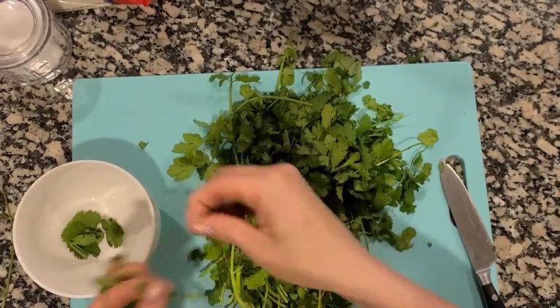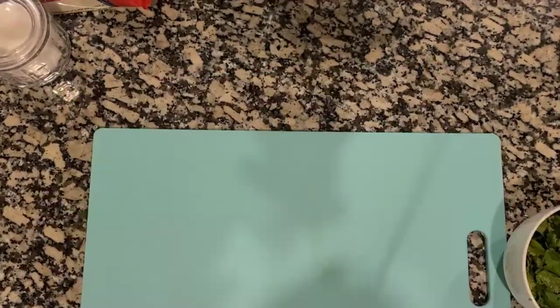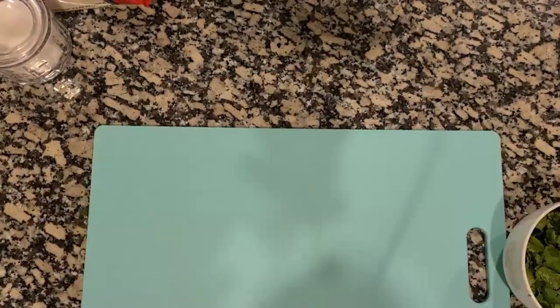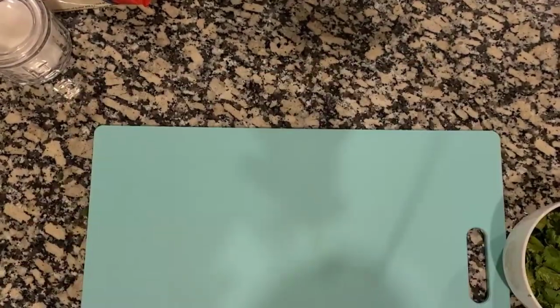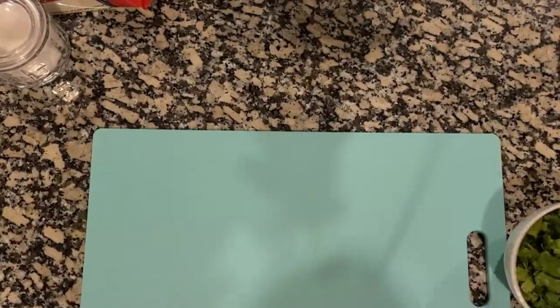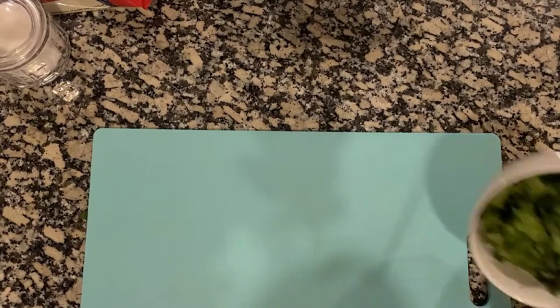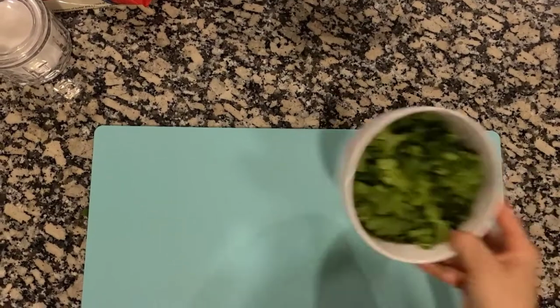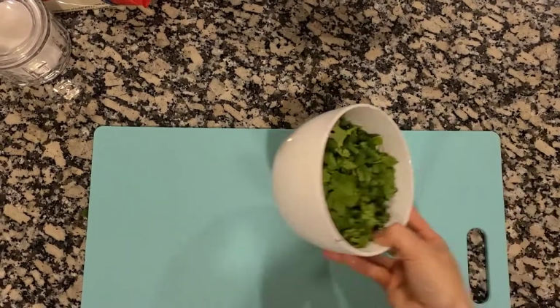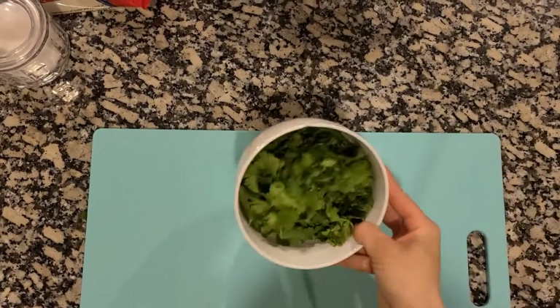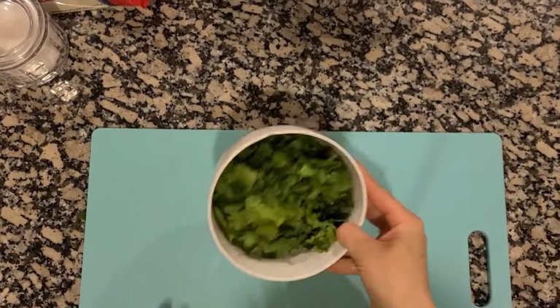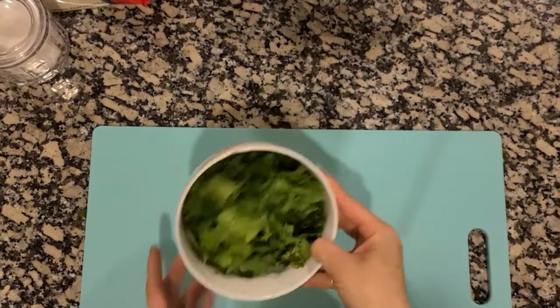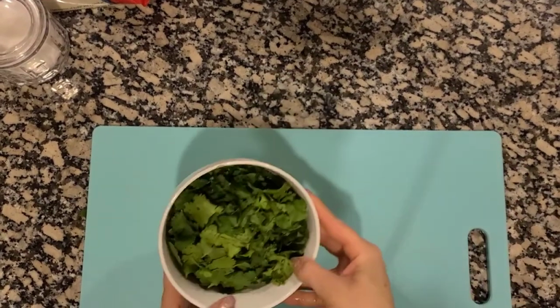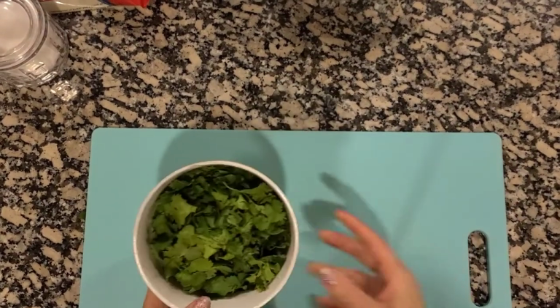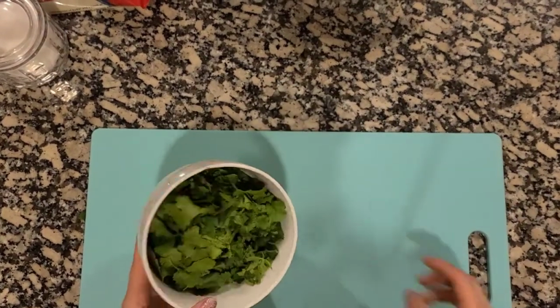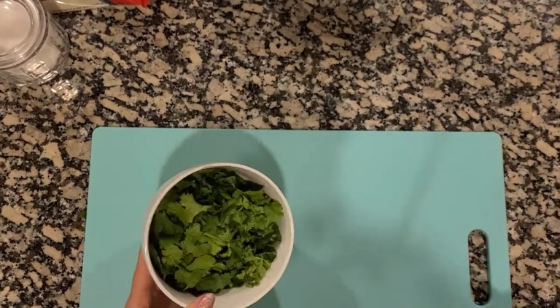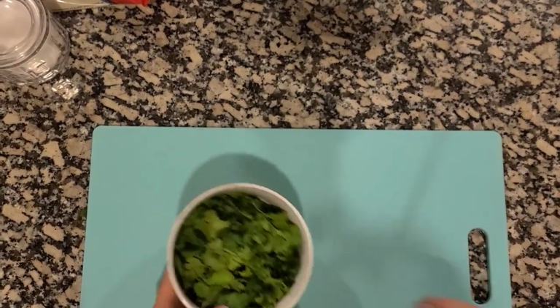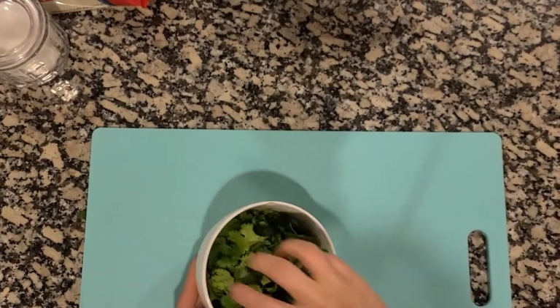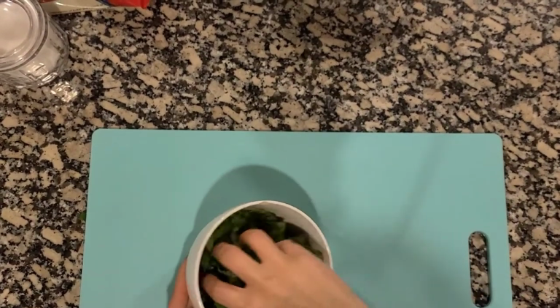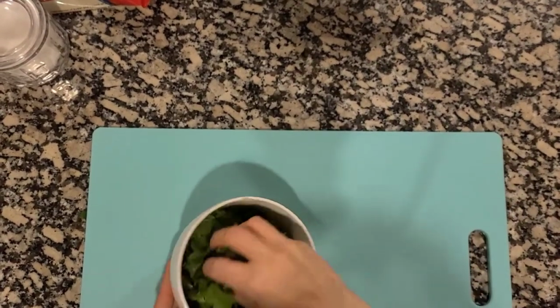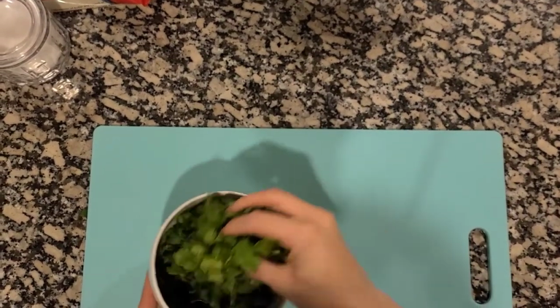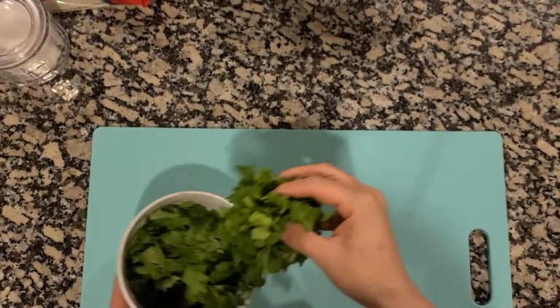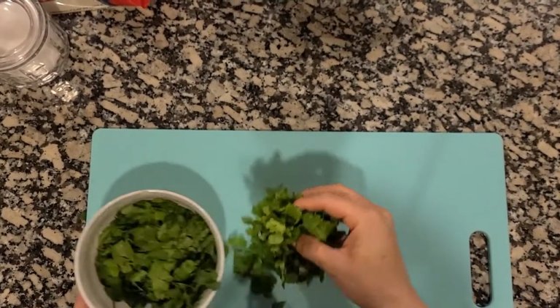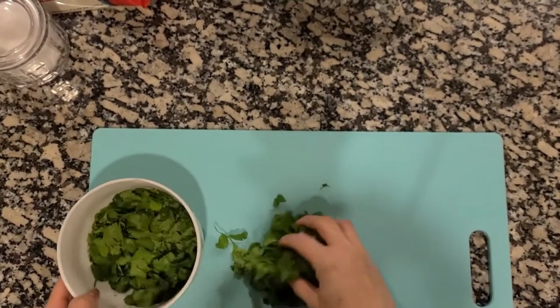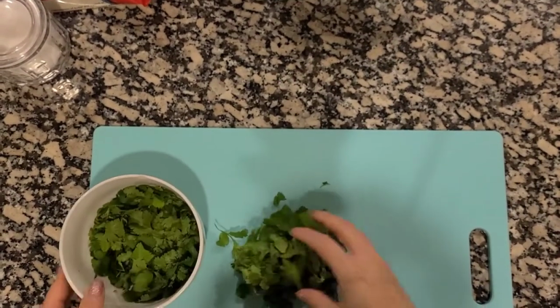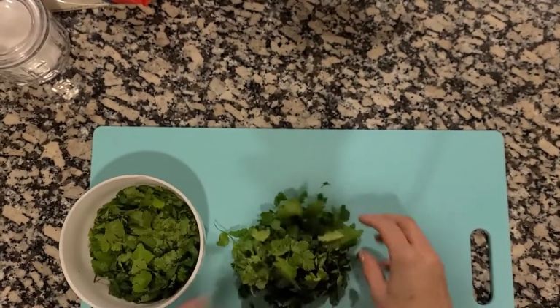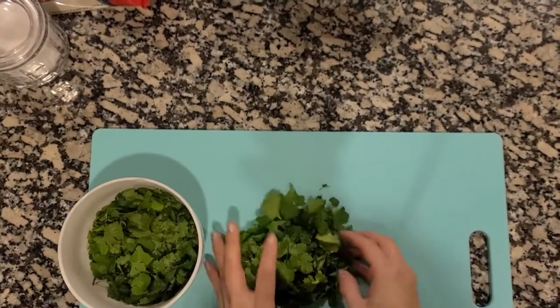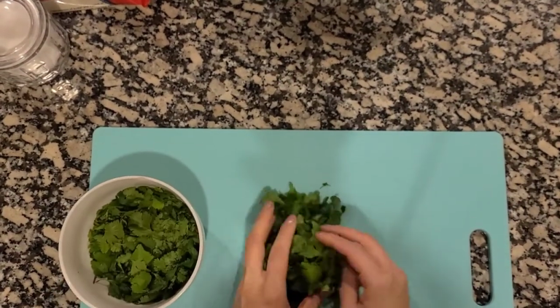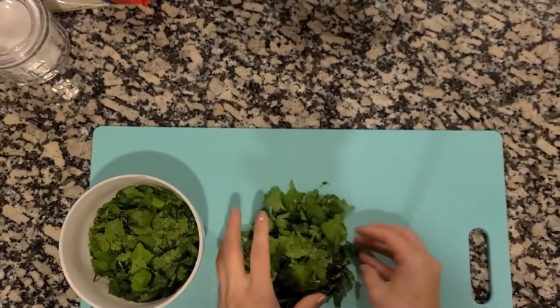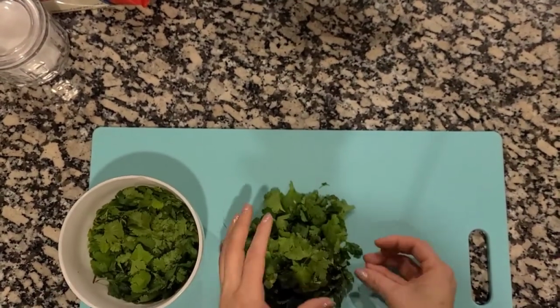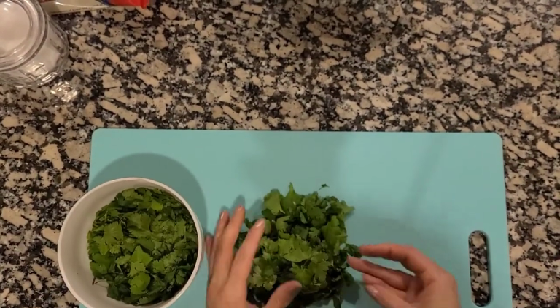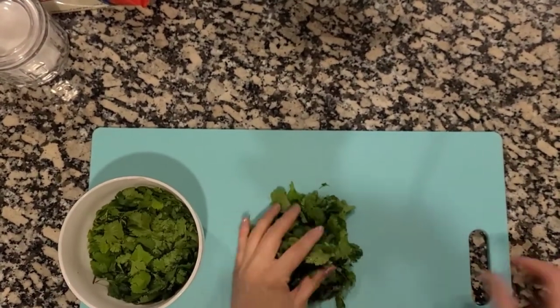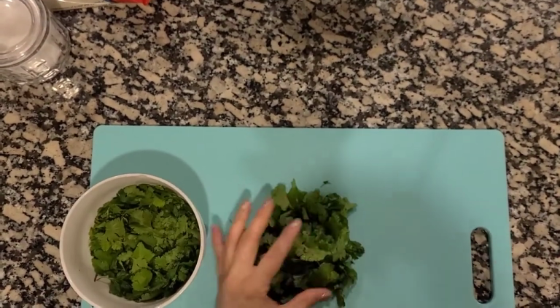Okay, so the cilantro is all ready. Now we're just going to cut it into small pieces.